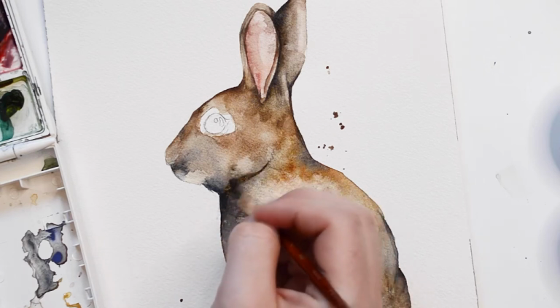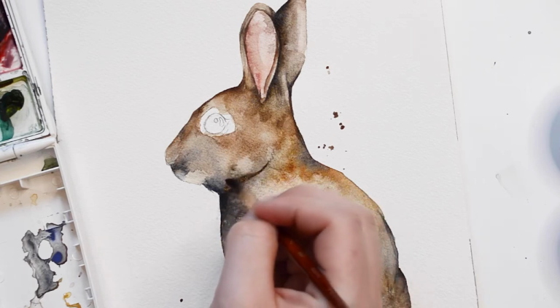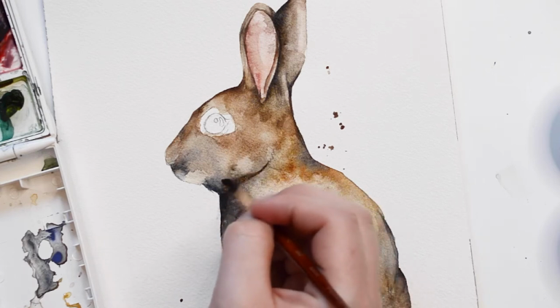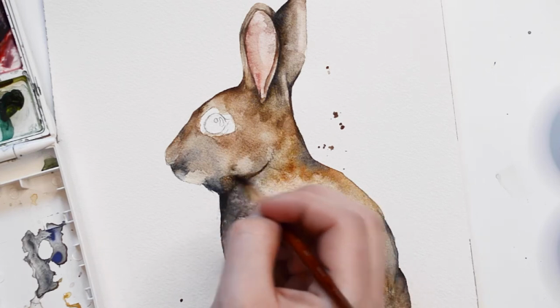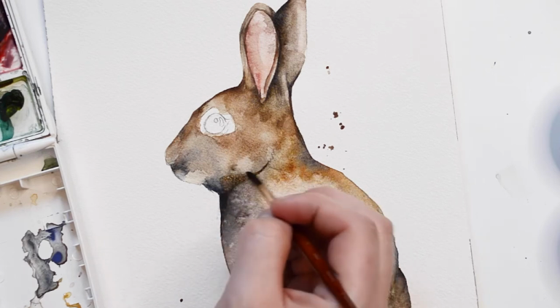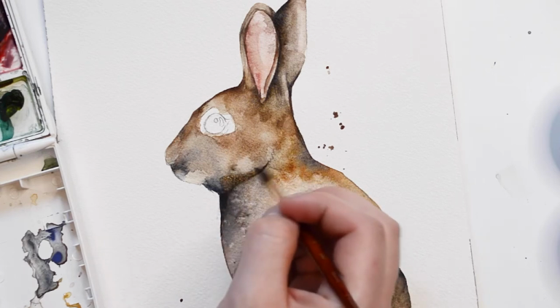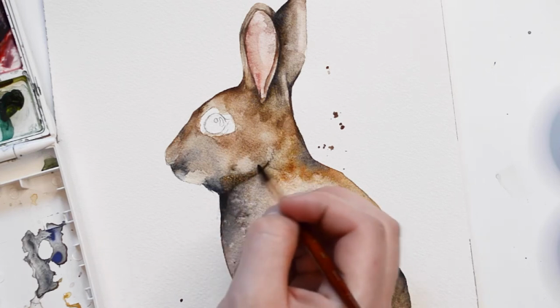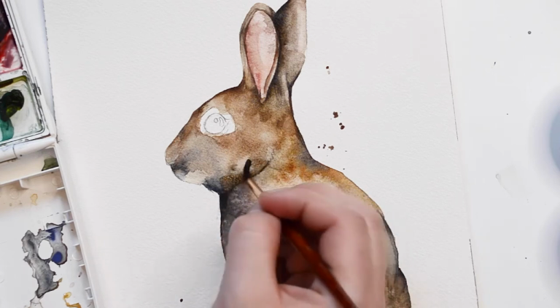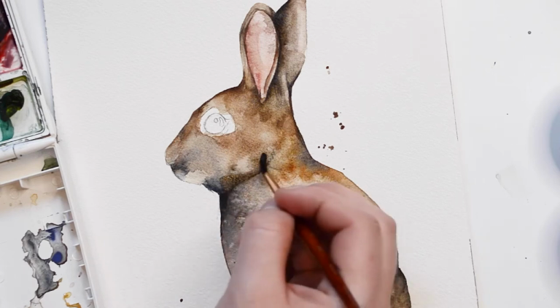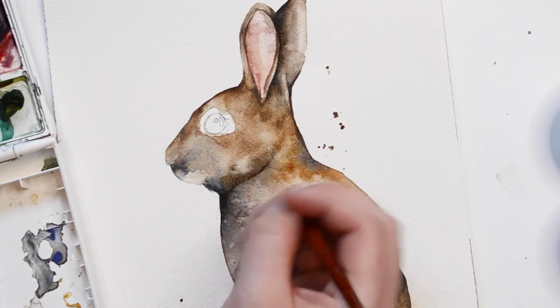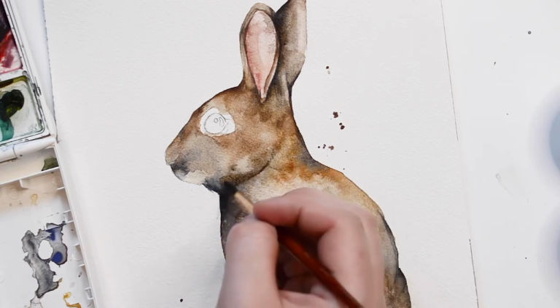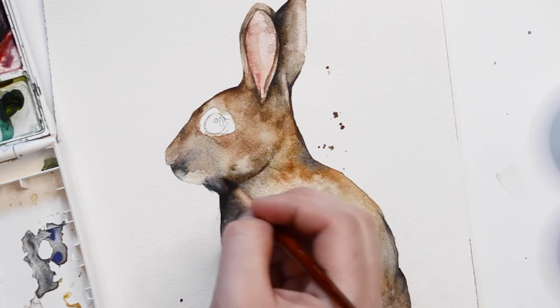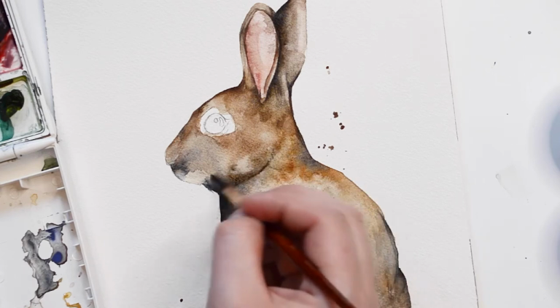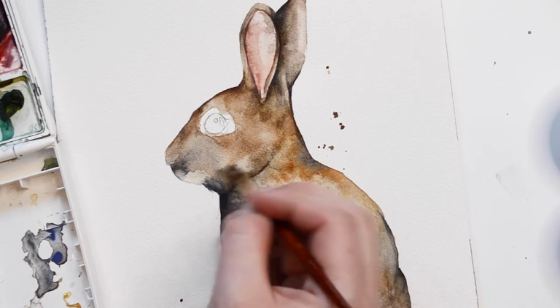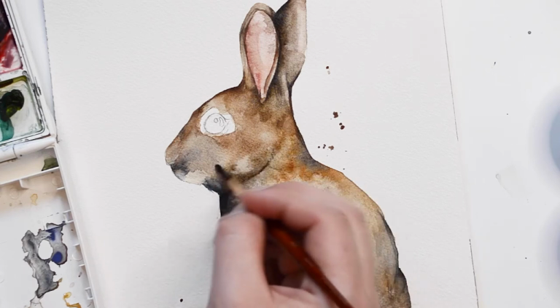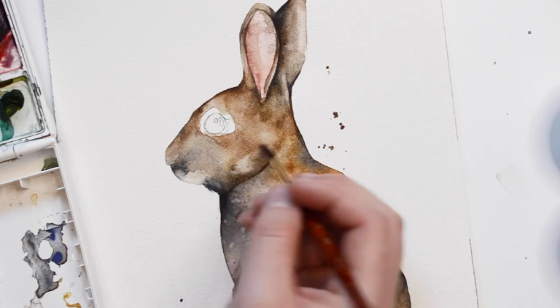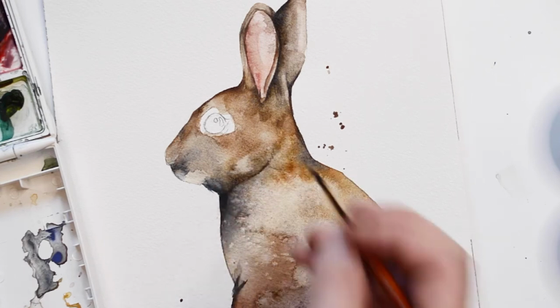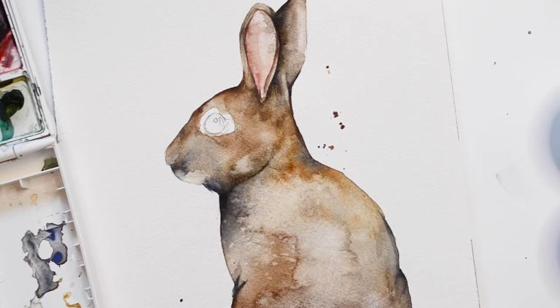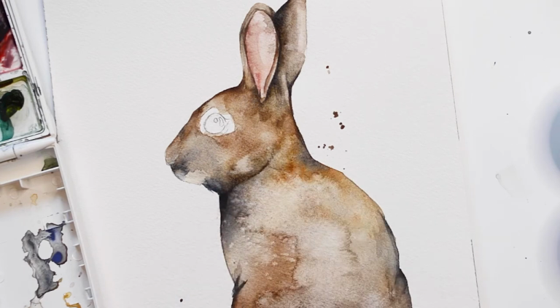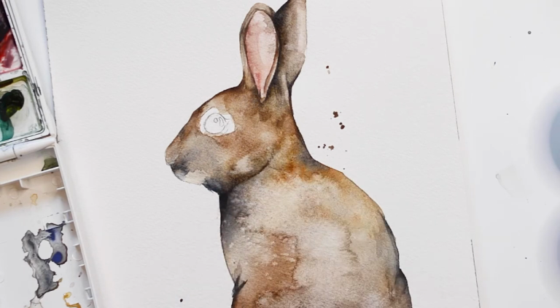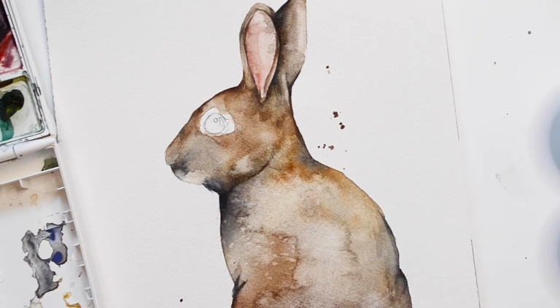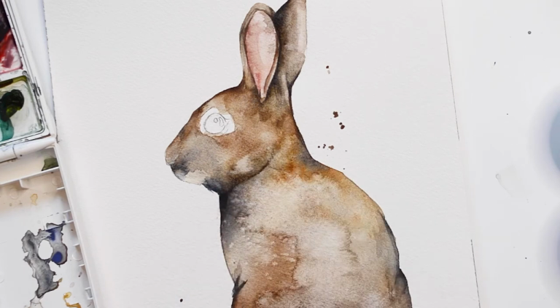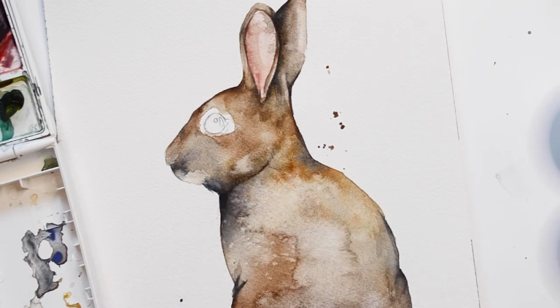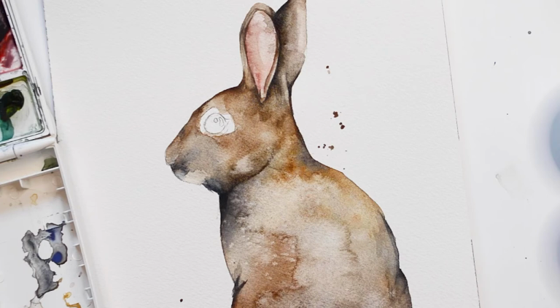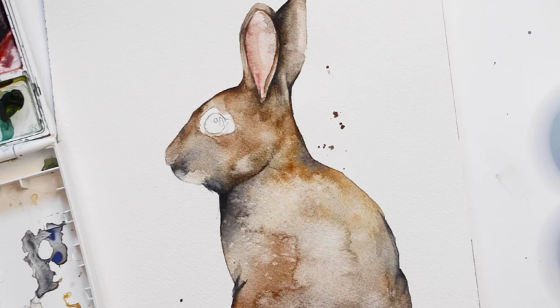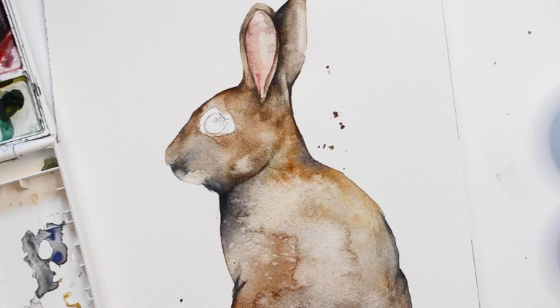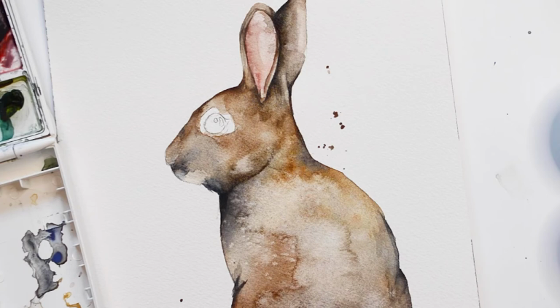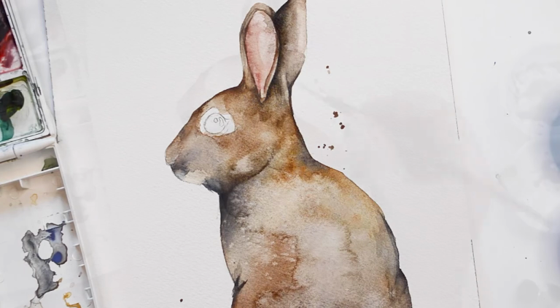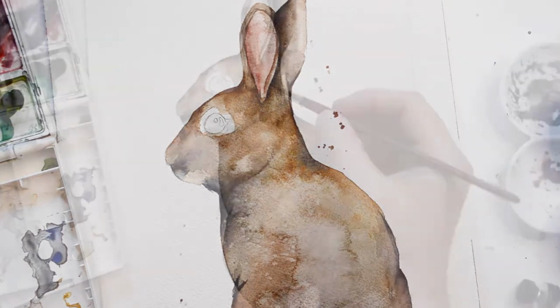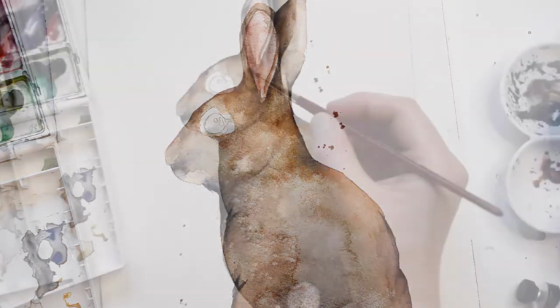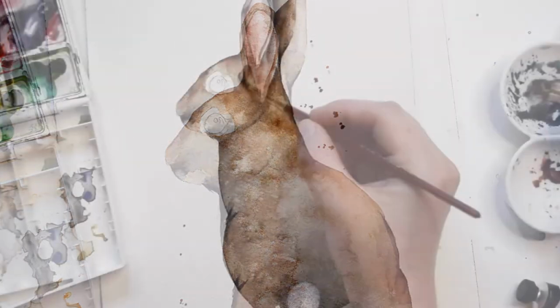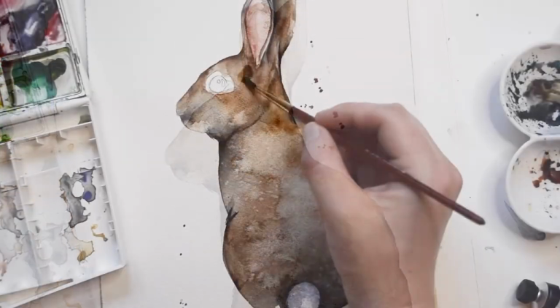Here I am continuing to add shadows to the face. With watercolors, it's important to let the paint dry between layers.